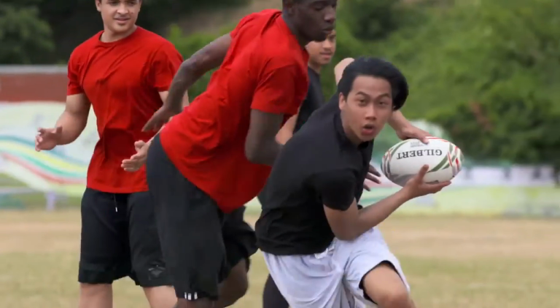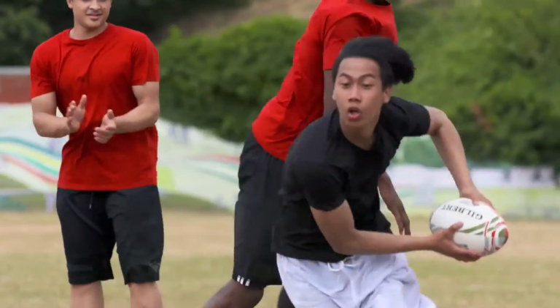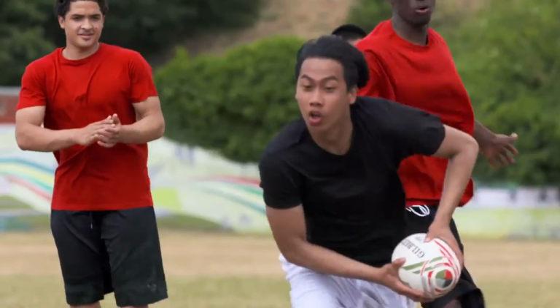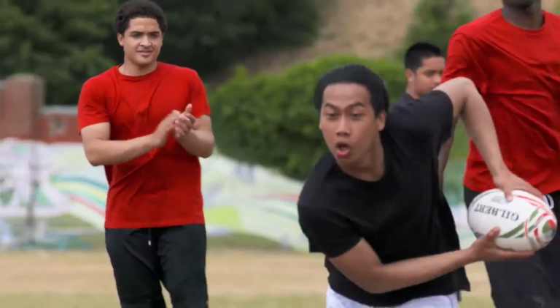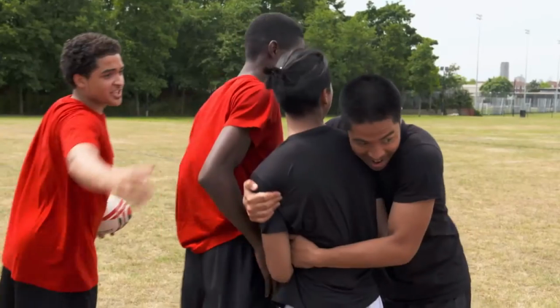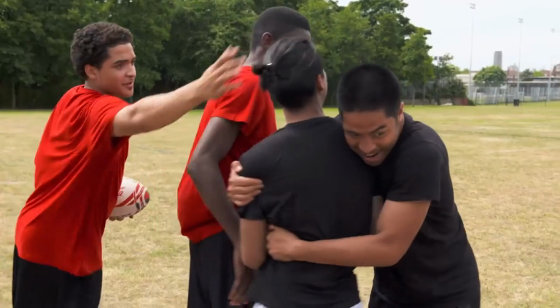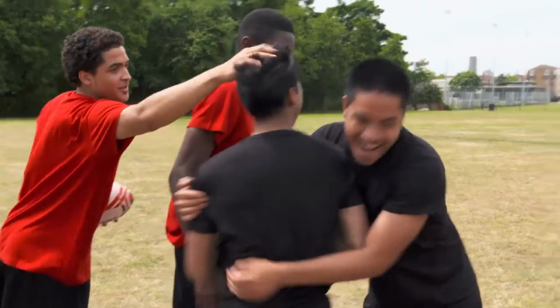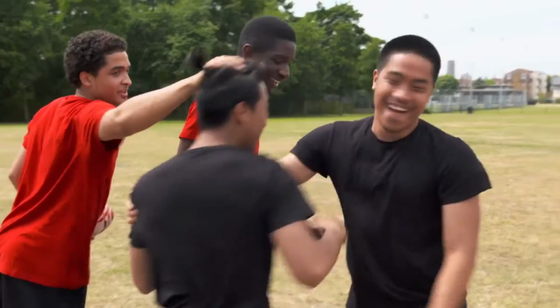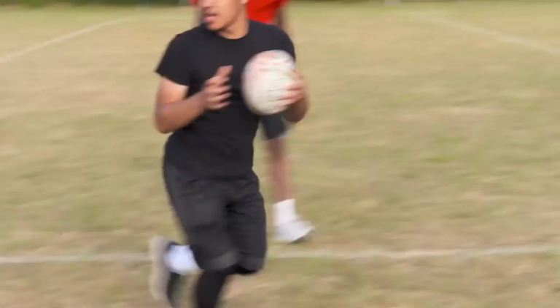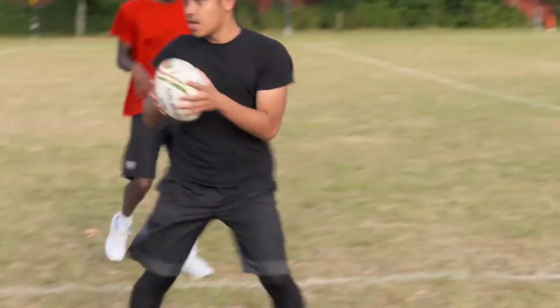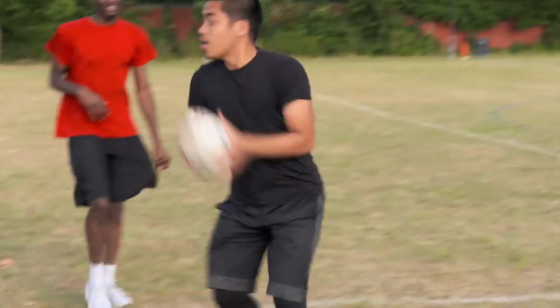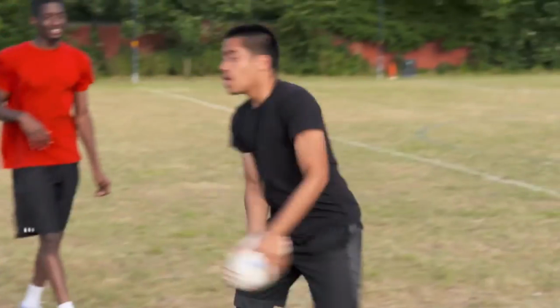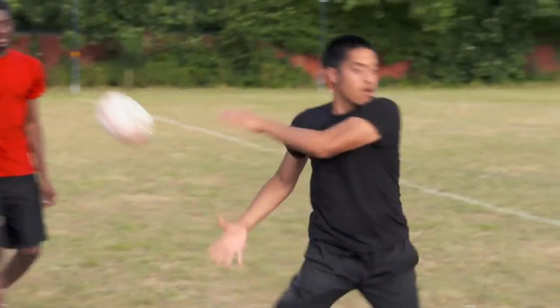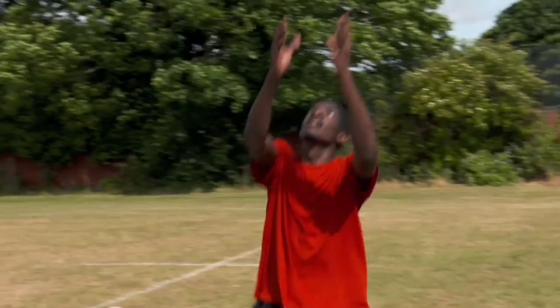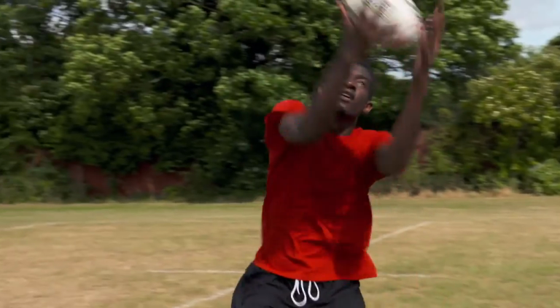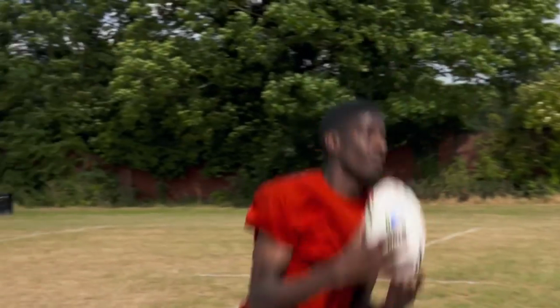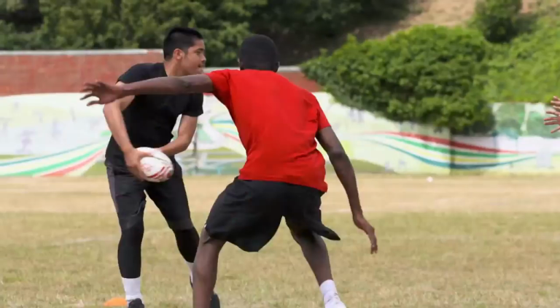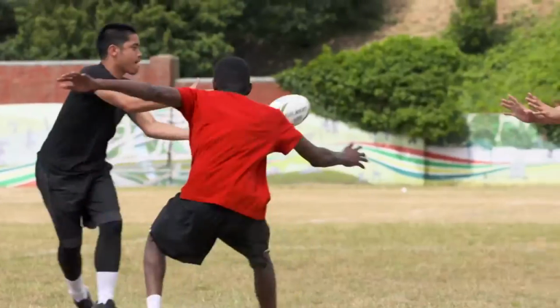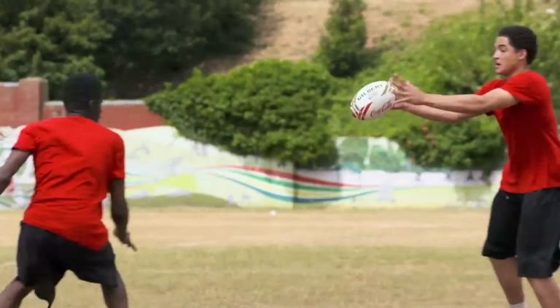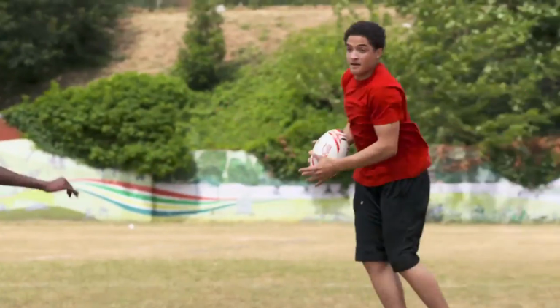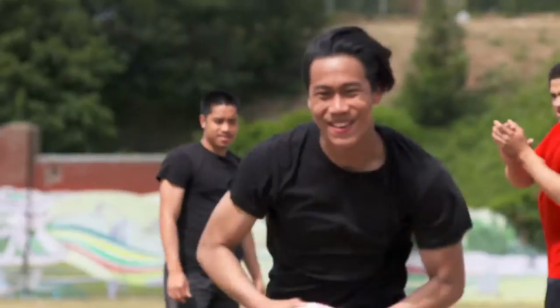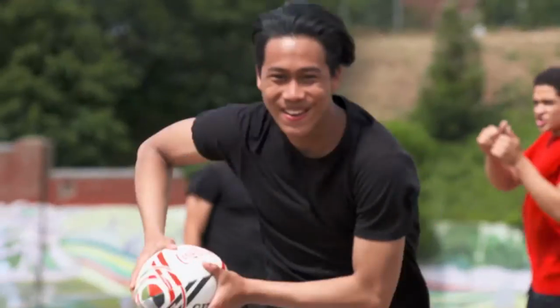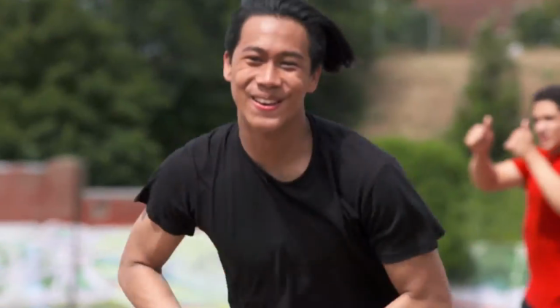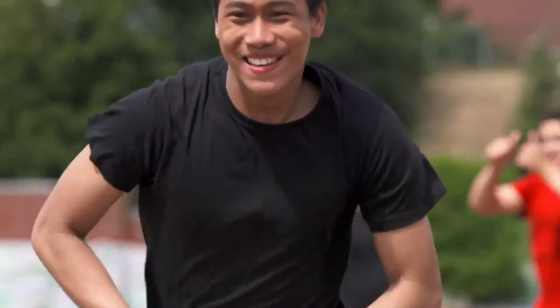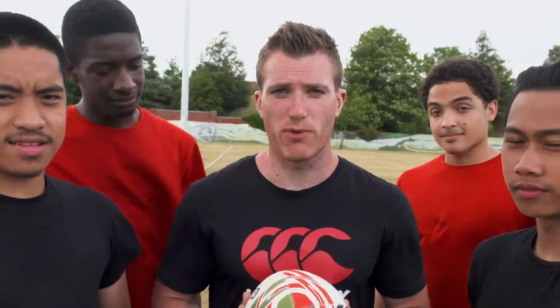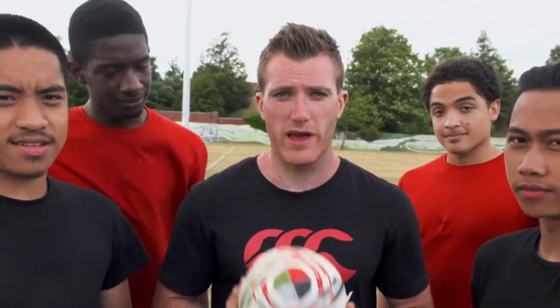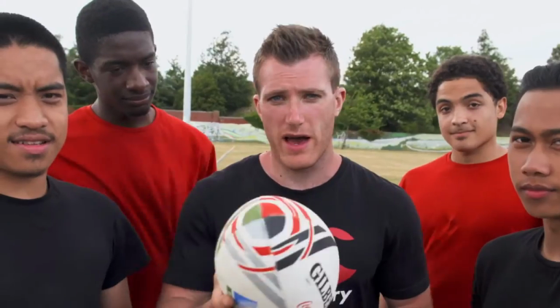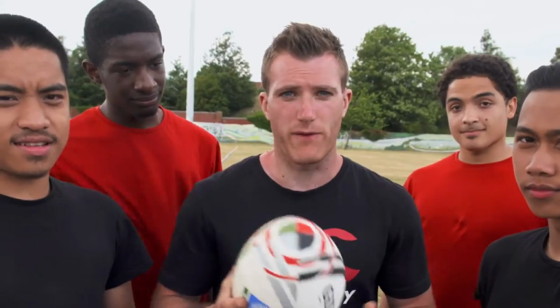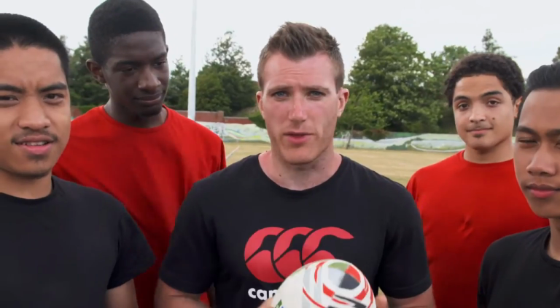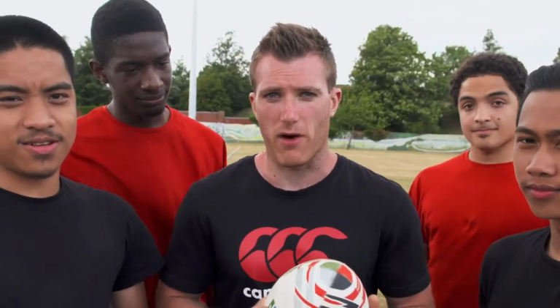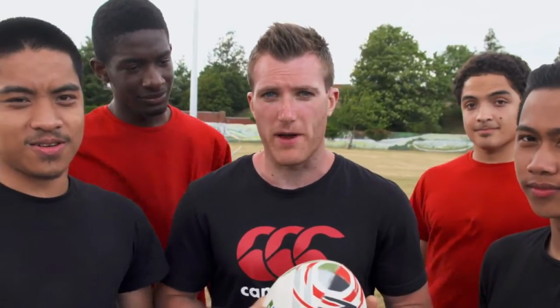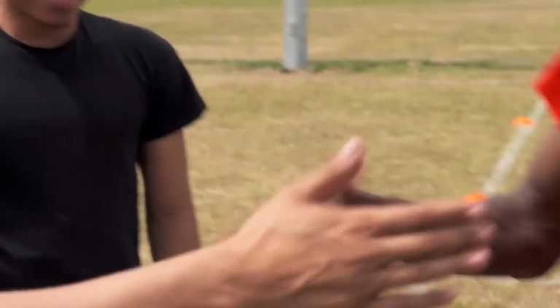Today we look at running with the ball and moving with the ball. Go away and practice those skills and, most importantly, have fun with your rugby. Thank you.